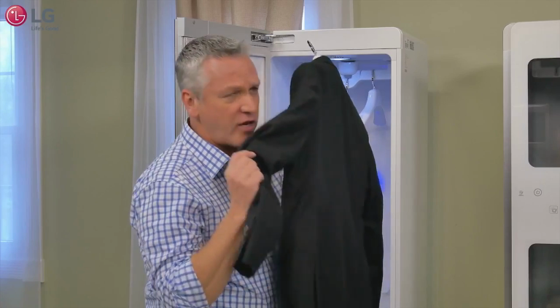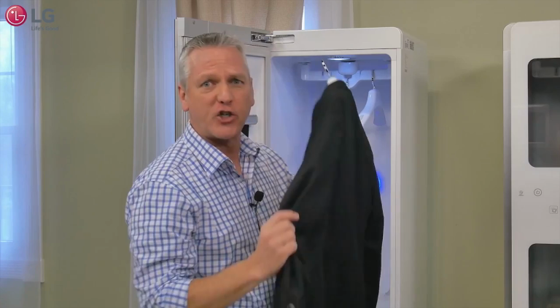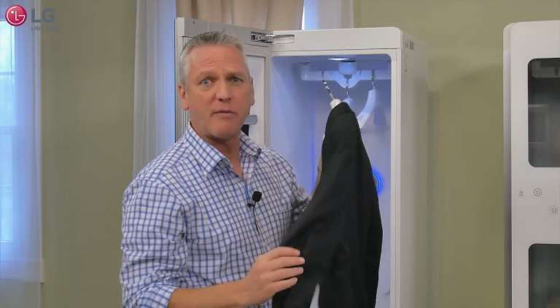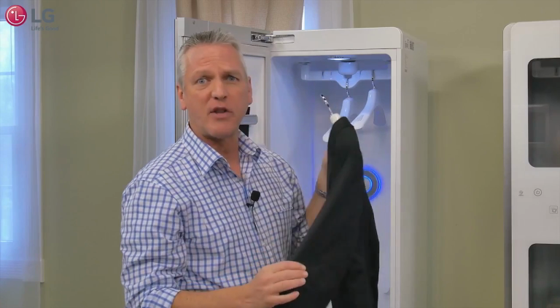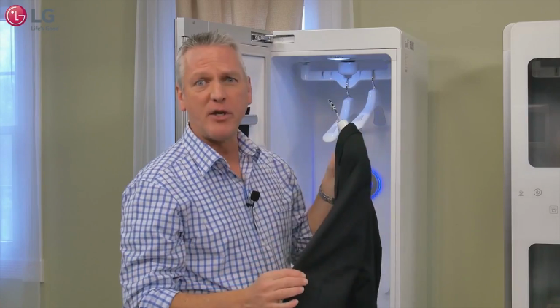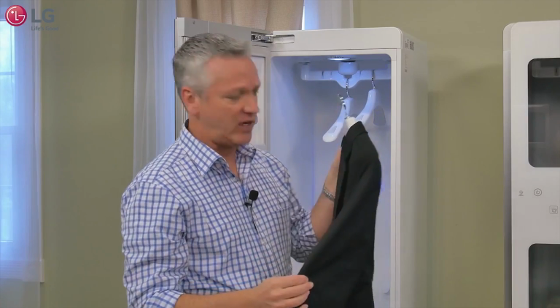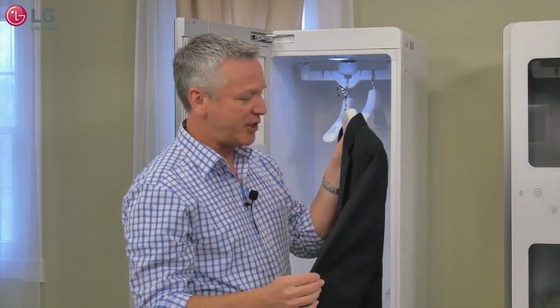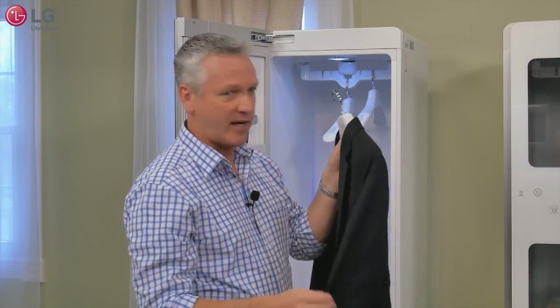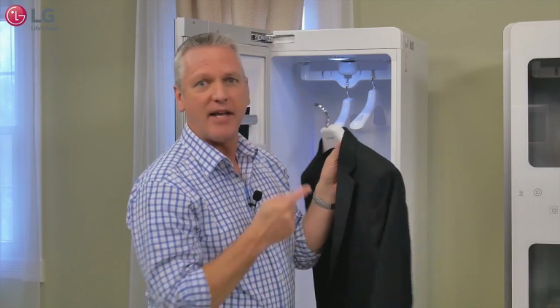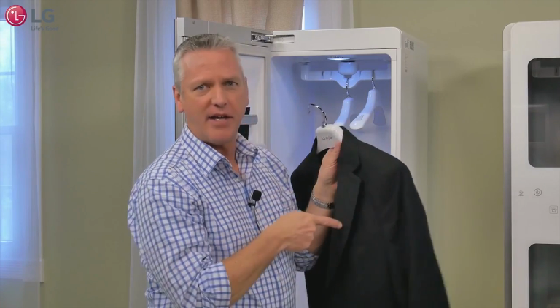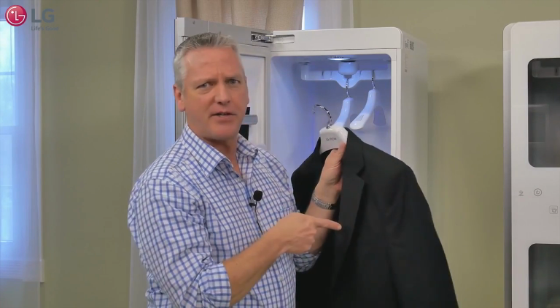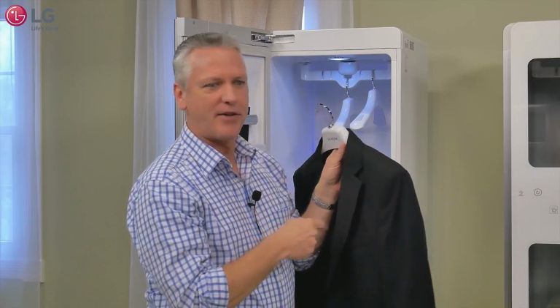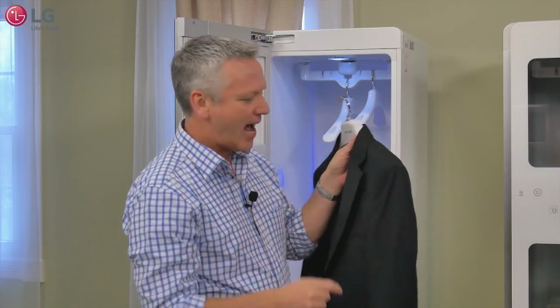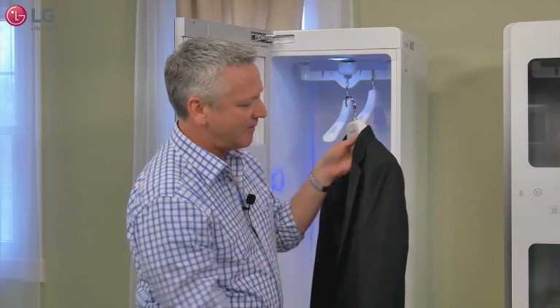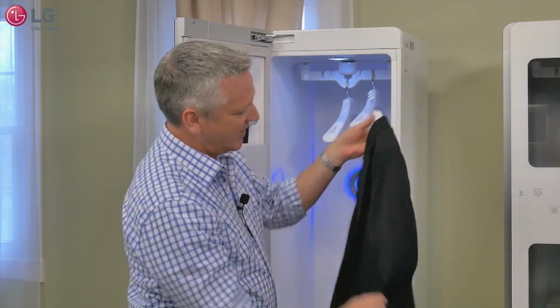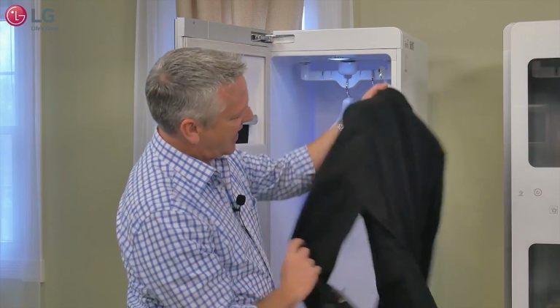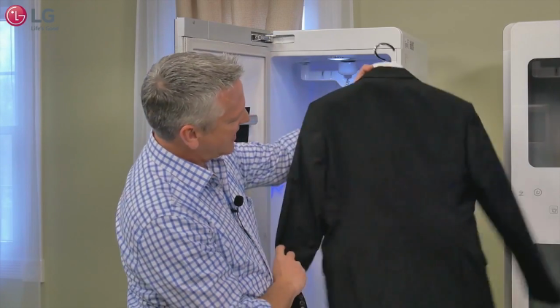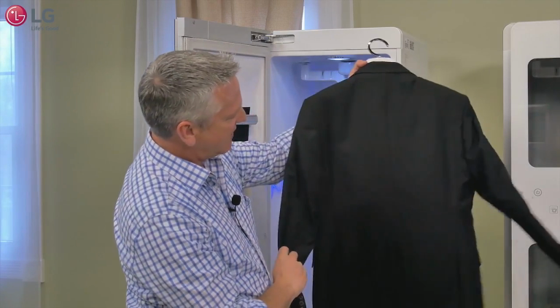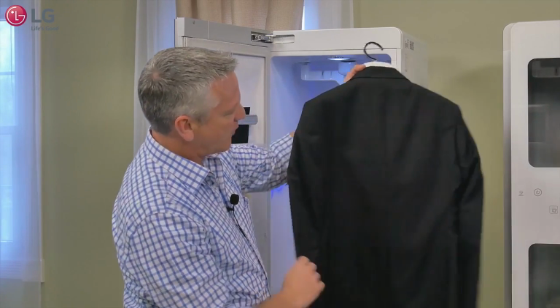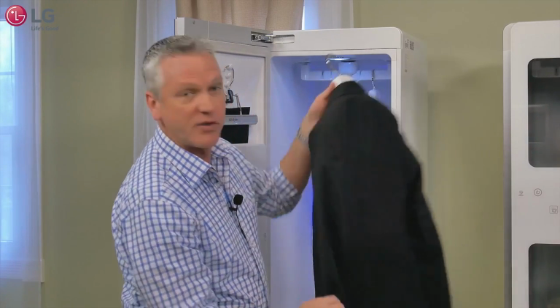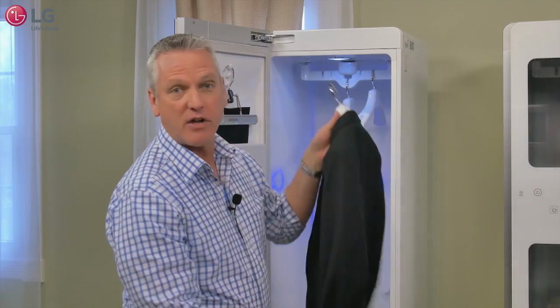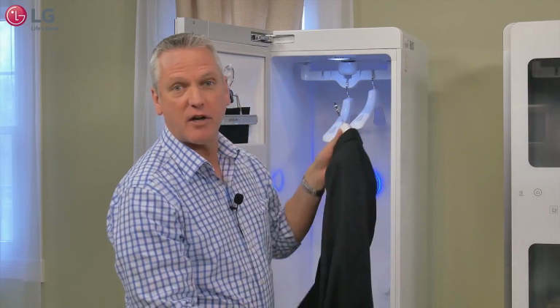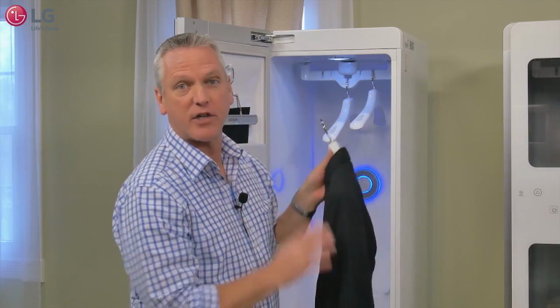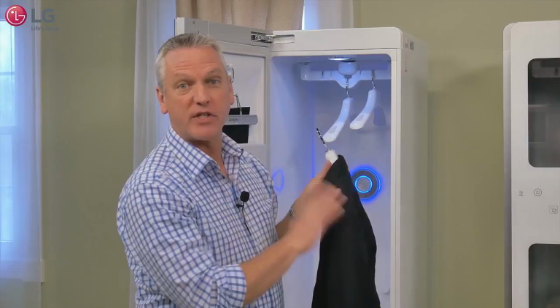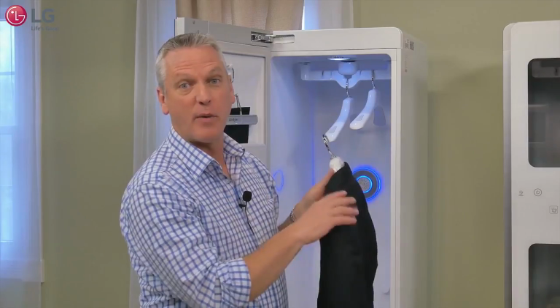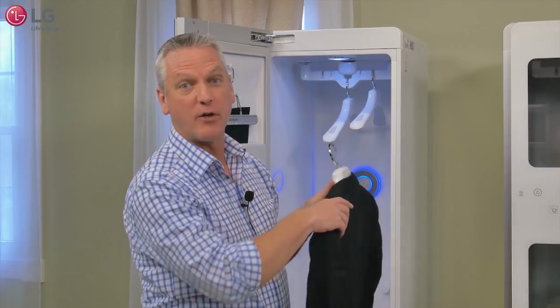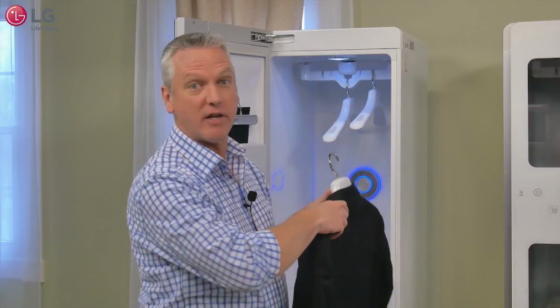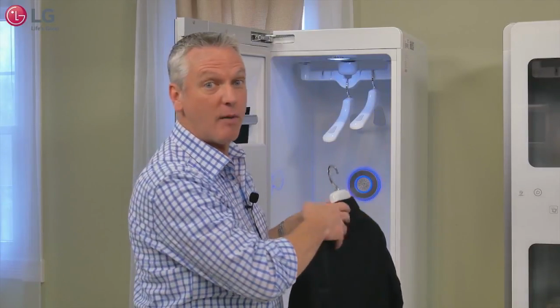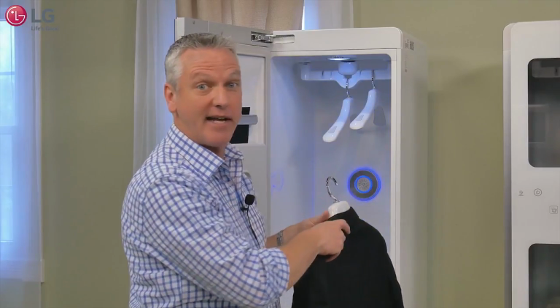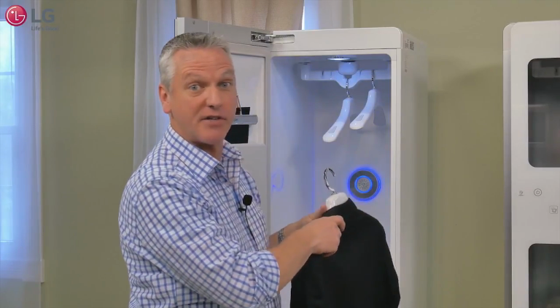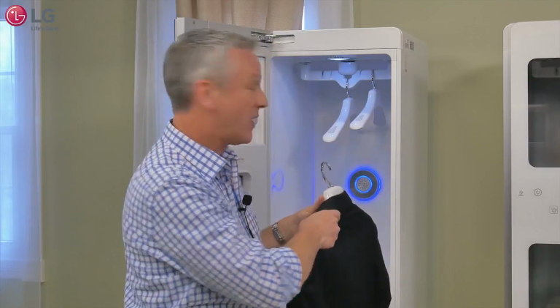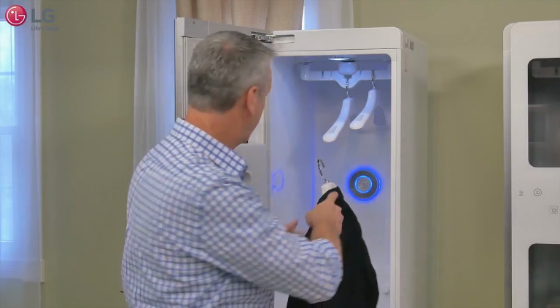Not sure what was on the menu for lunch, but it's still in the jacket. And it's got a few wrinkles also, so we'll see what we can do to help take care of some of those.